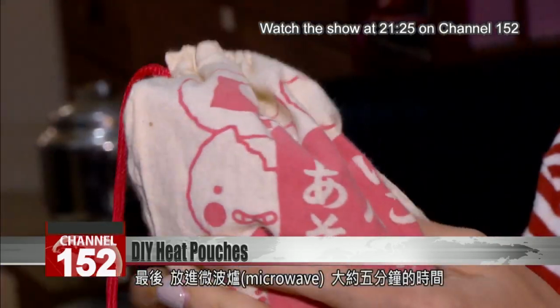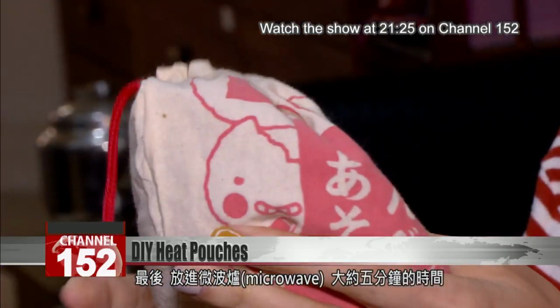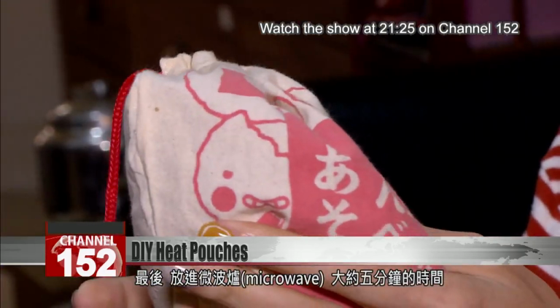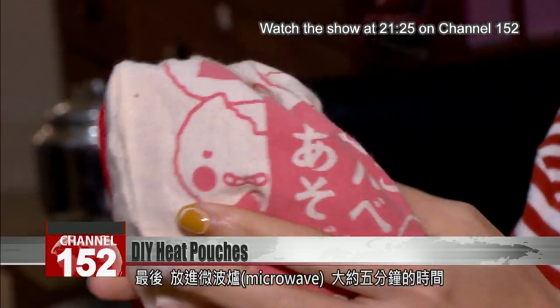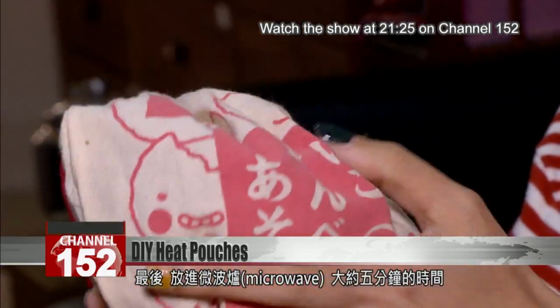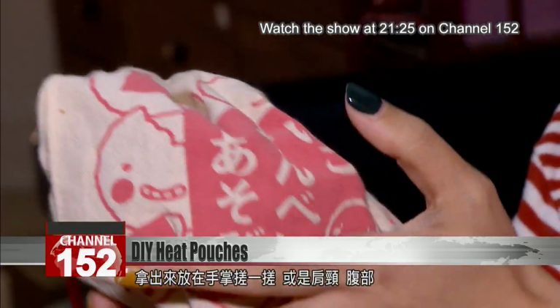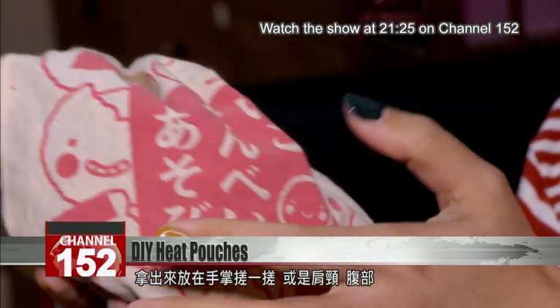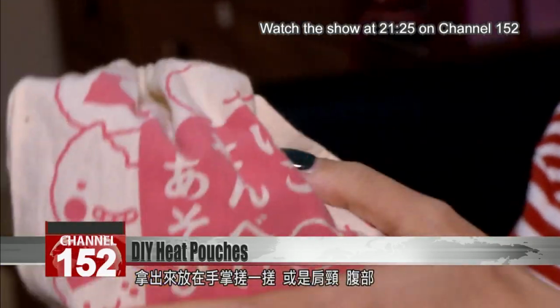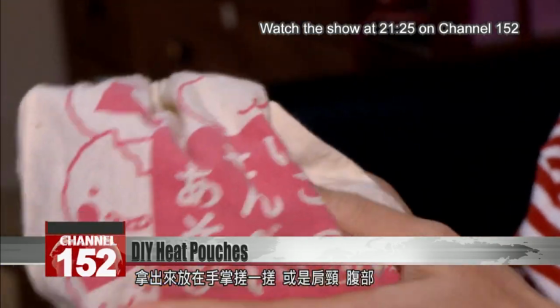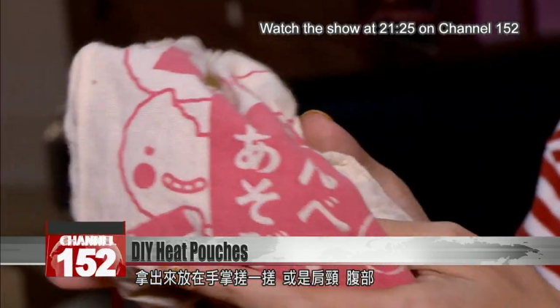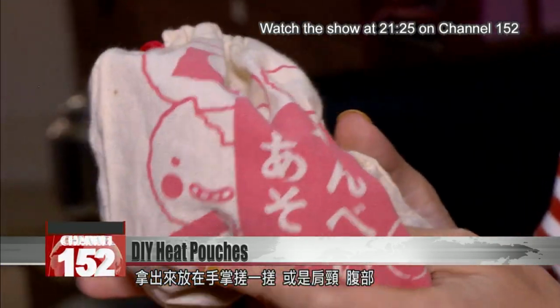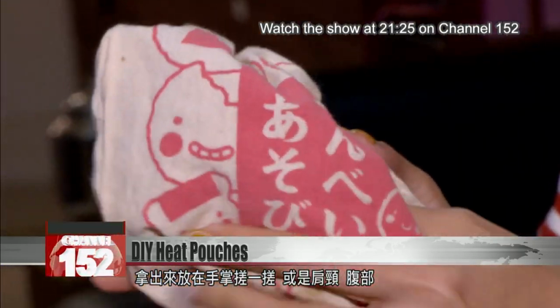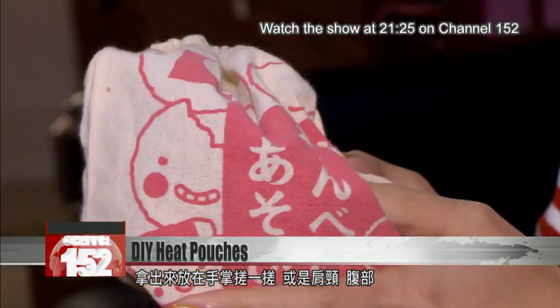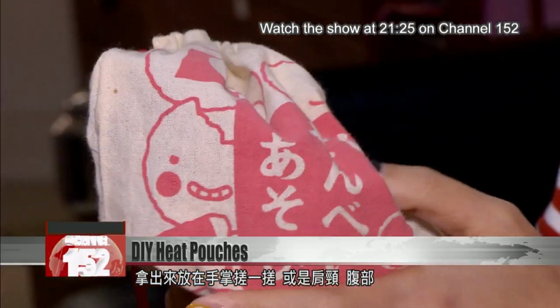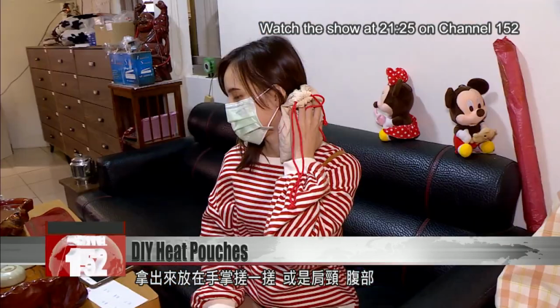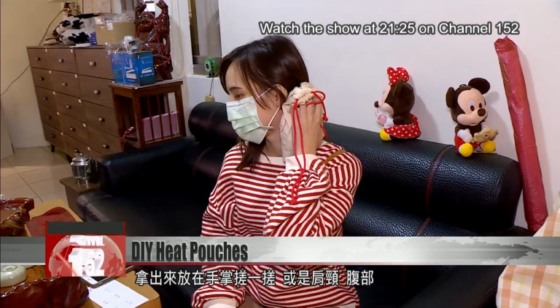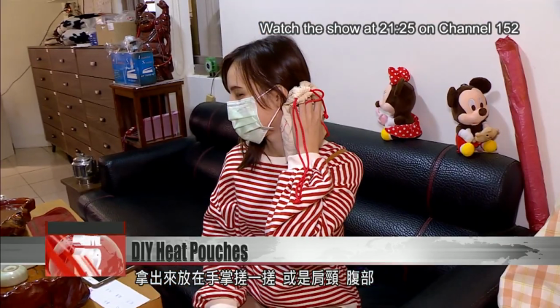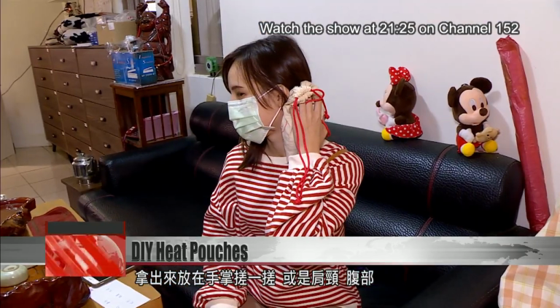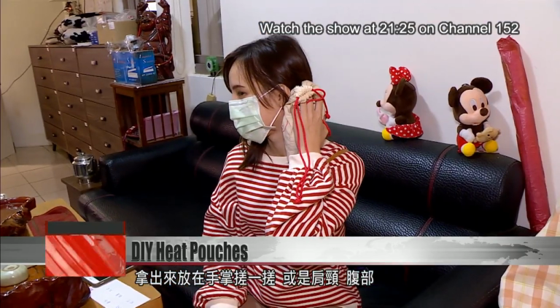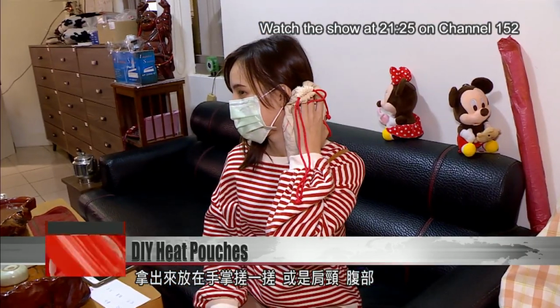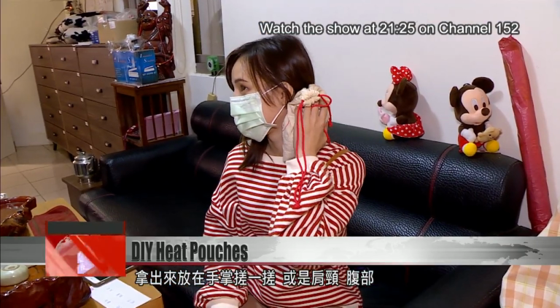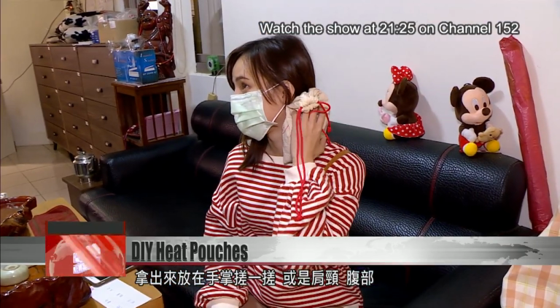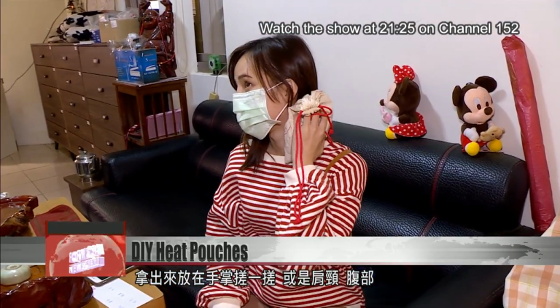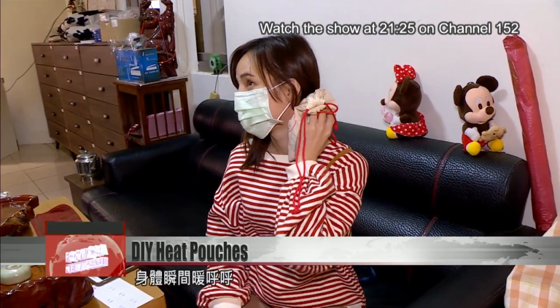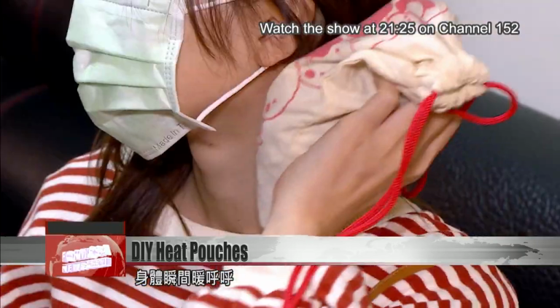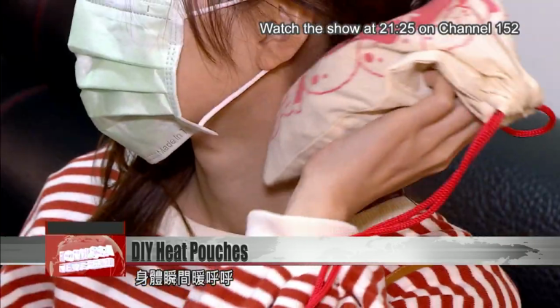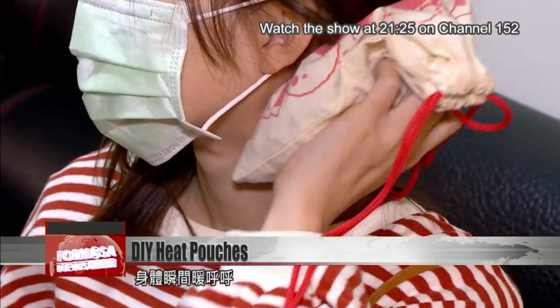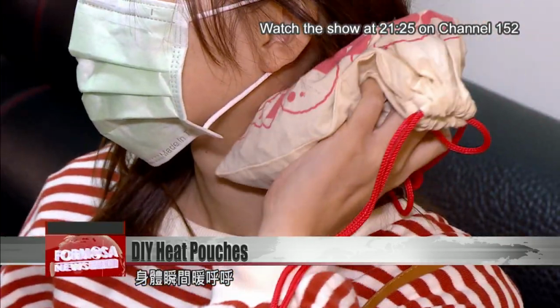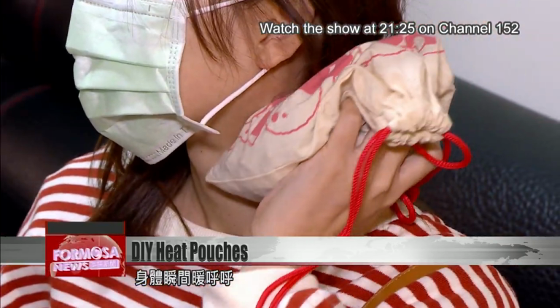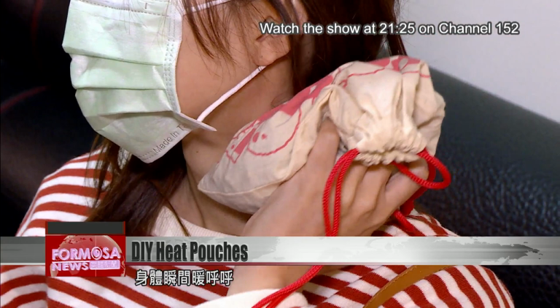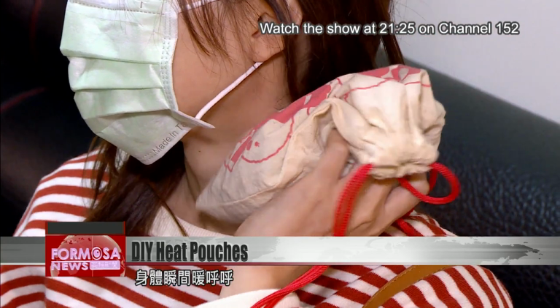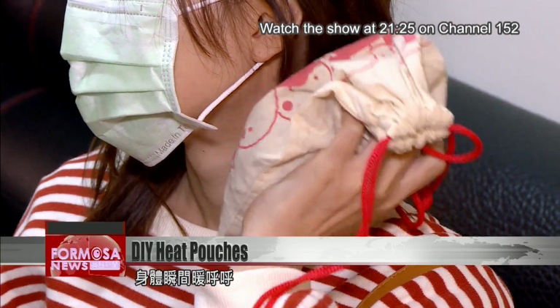Then microwave the bag for five minutes. It comes out nice and toasty — good for hands, shoulders, tummies, or anywhere frosty.